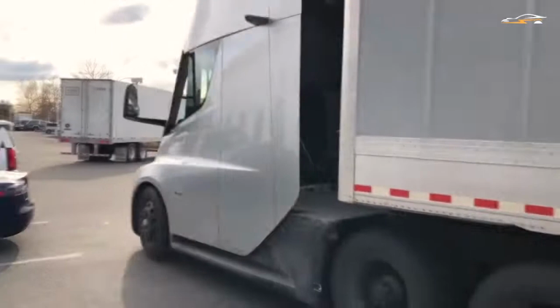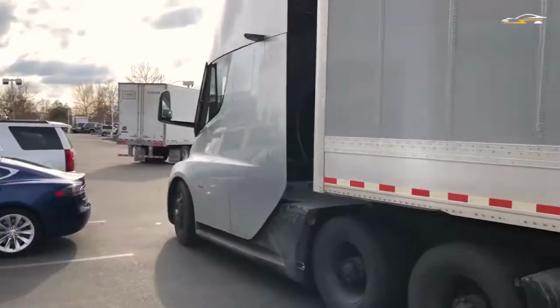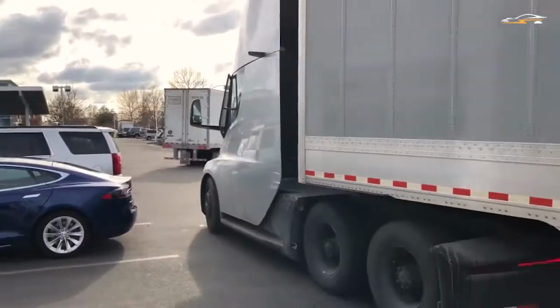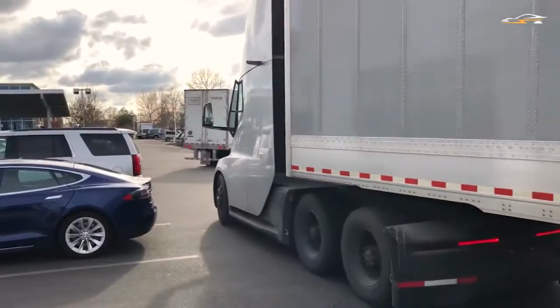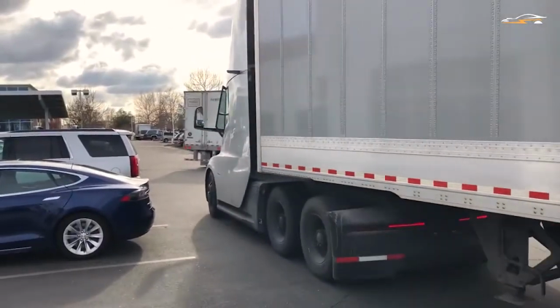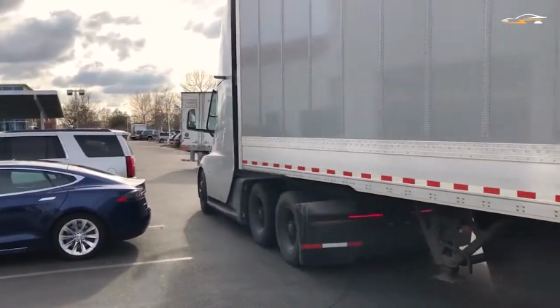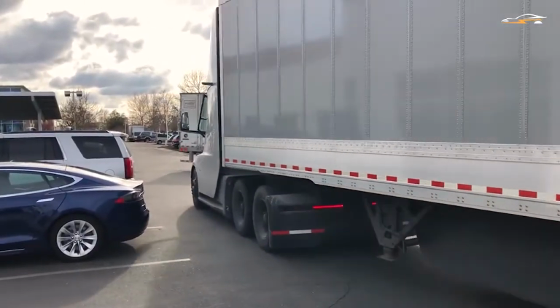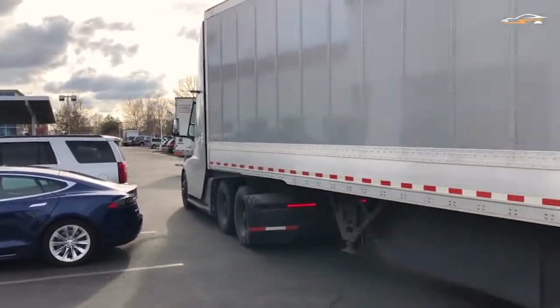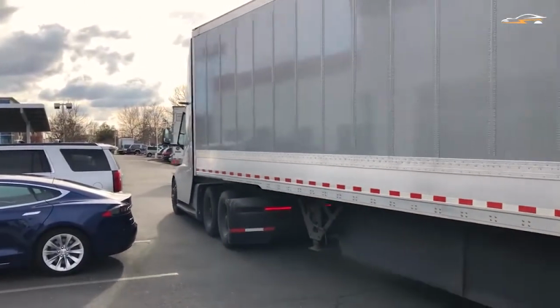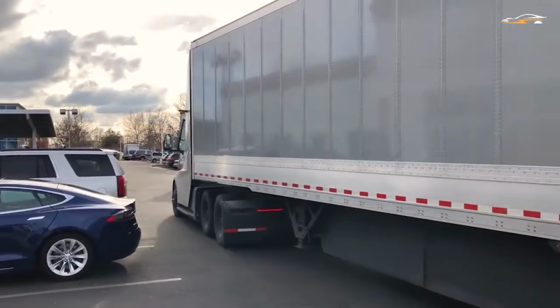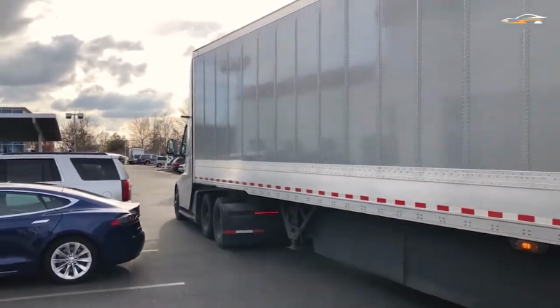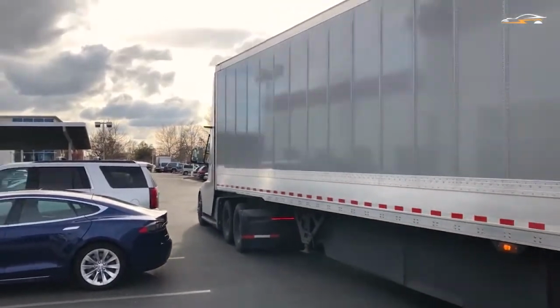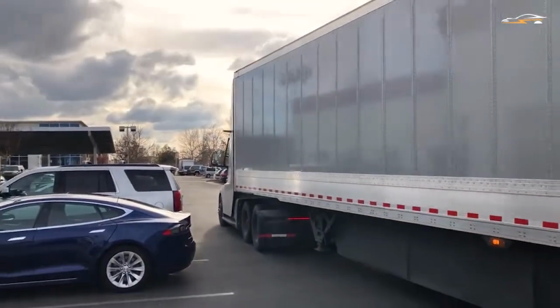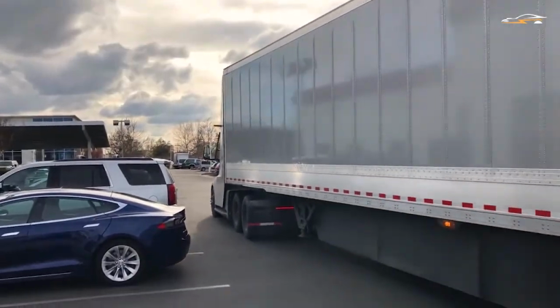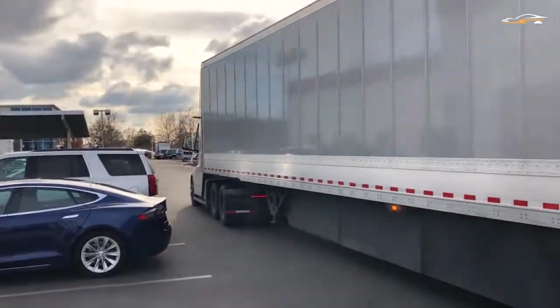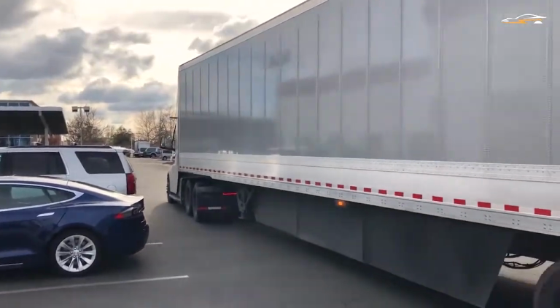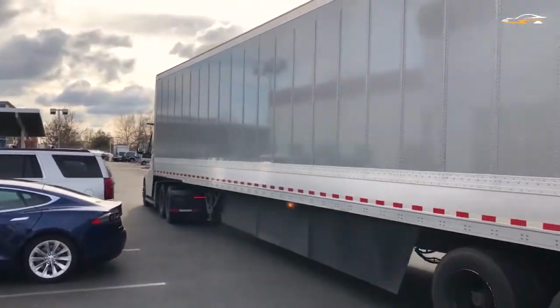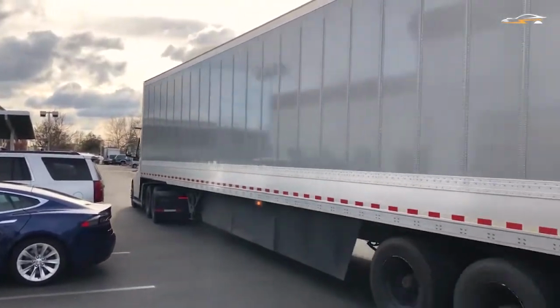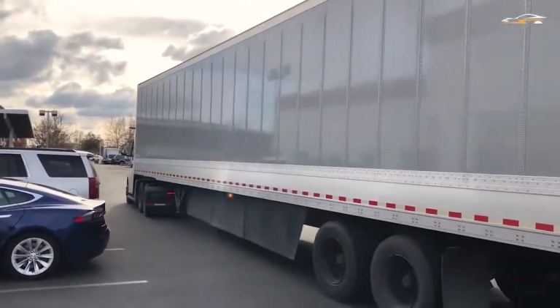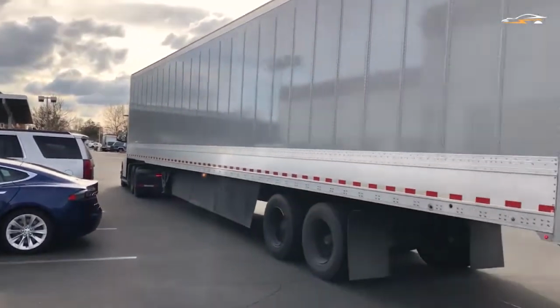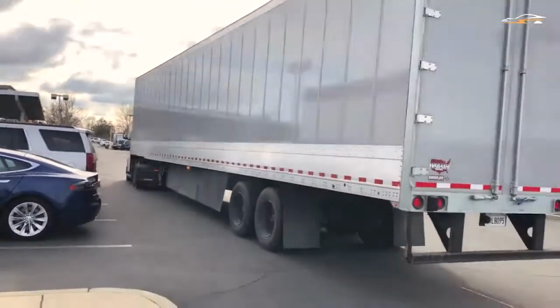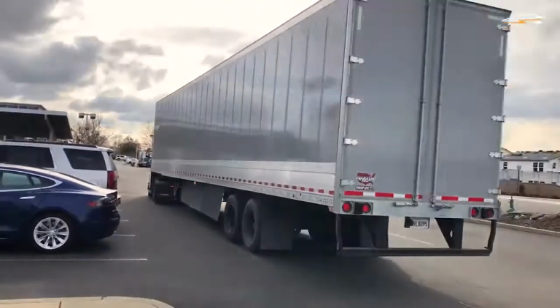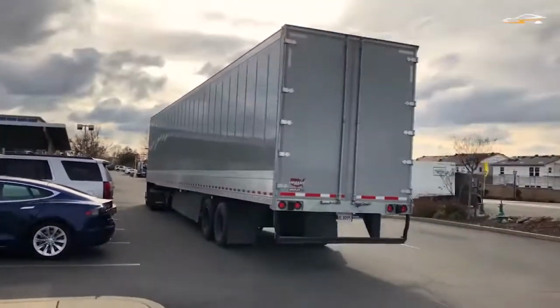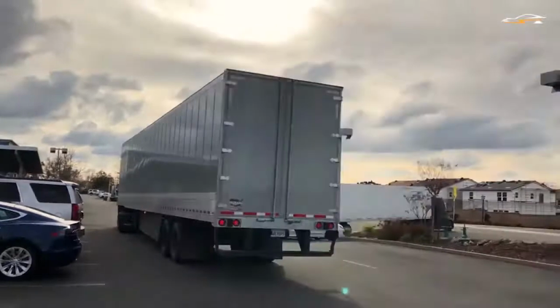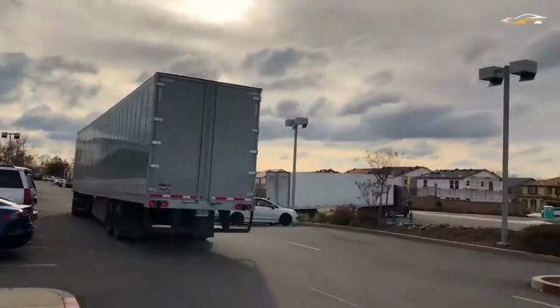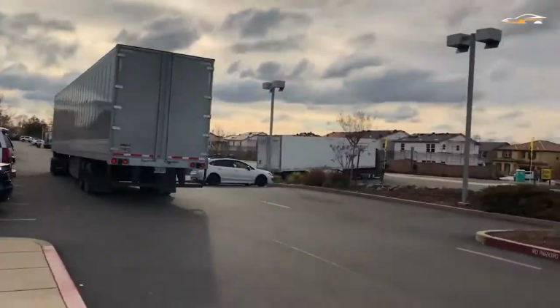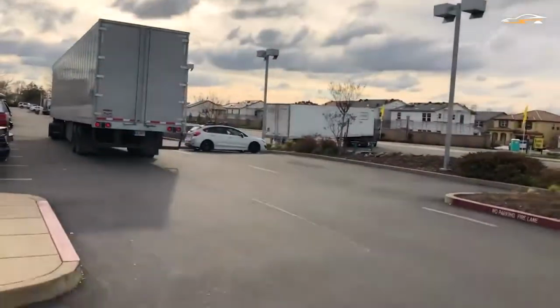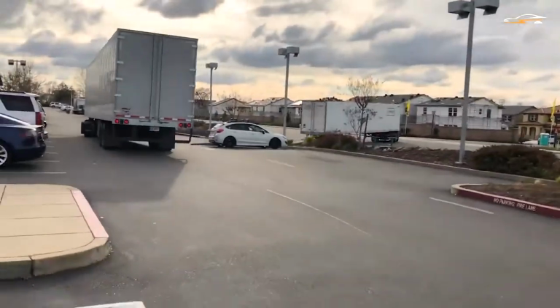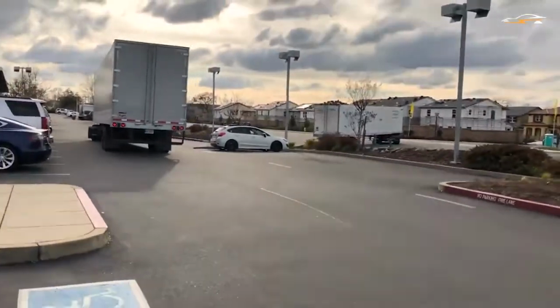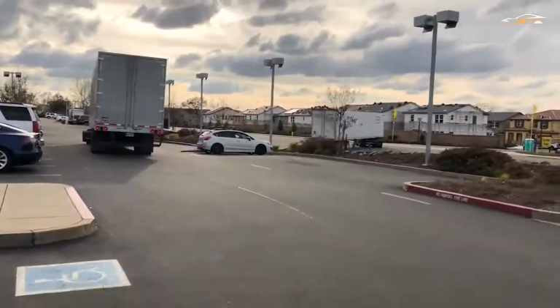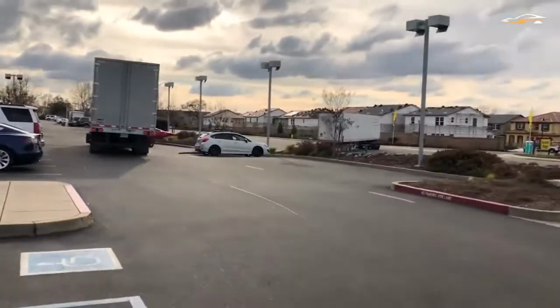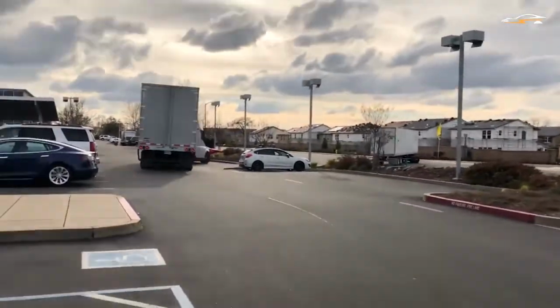The payload of the Semi should be similar to the diesel equivalent. Maybe there will be a one-ton cargo reduction, according to Musk.